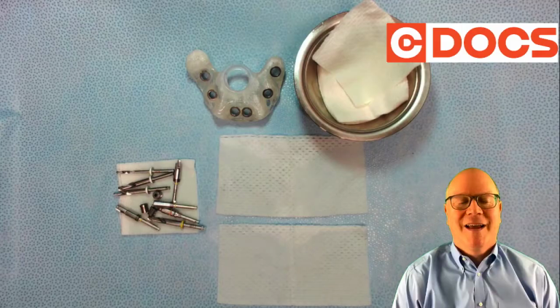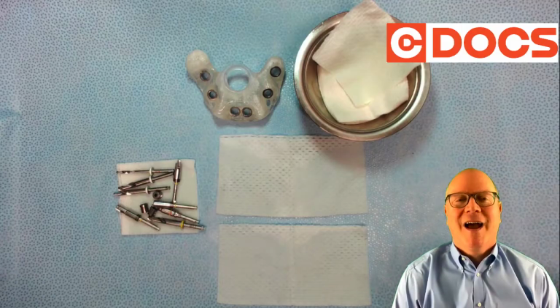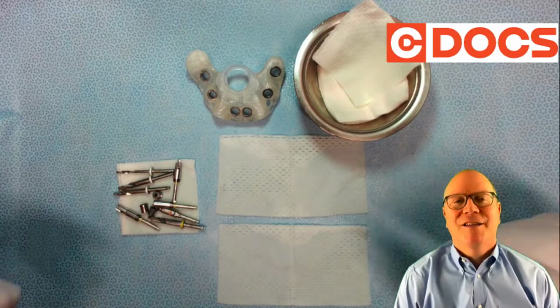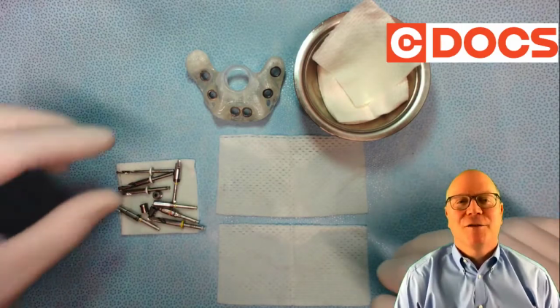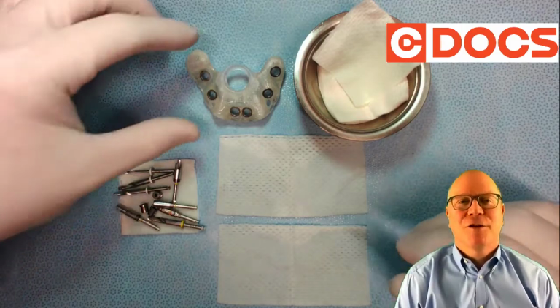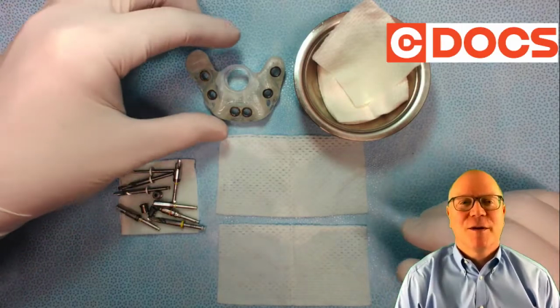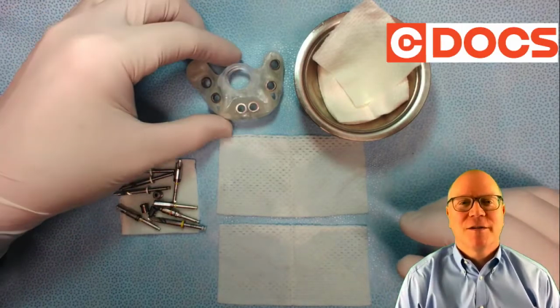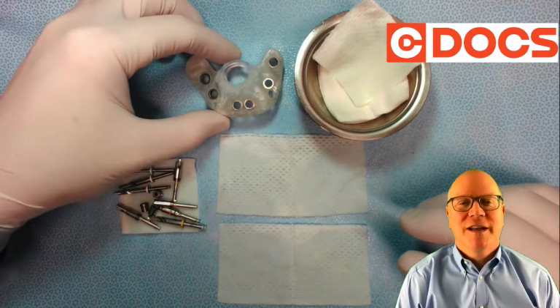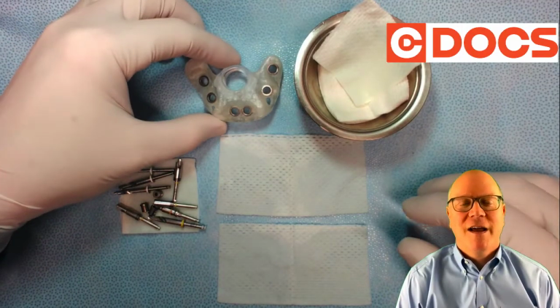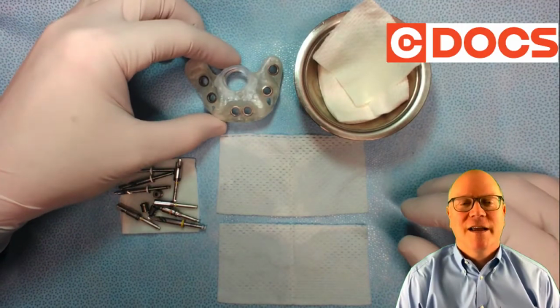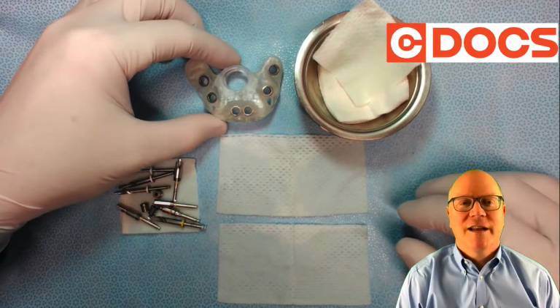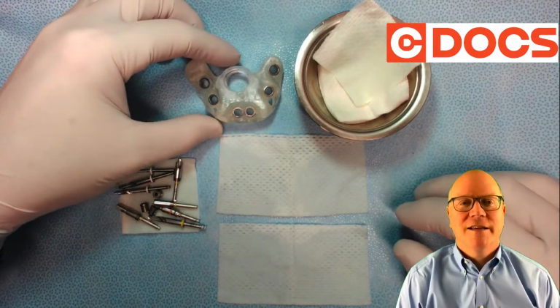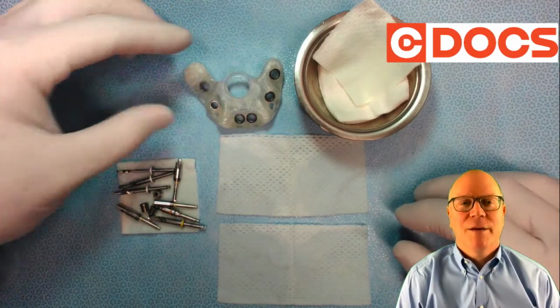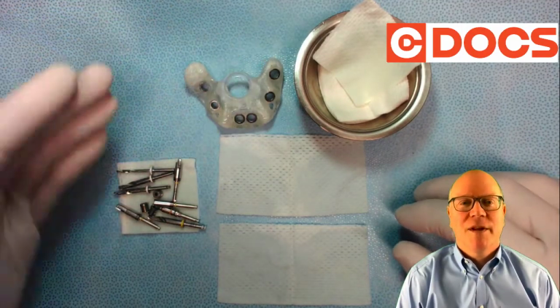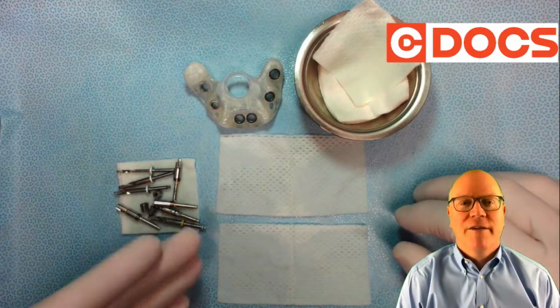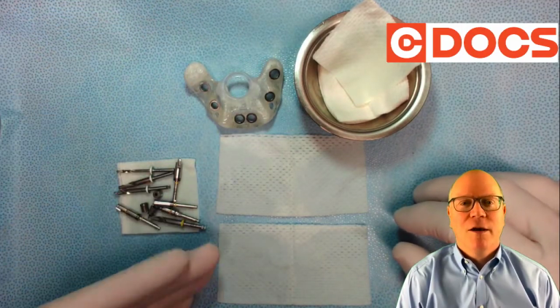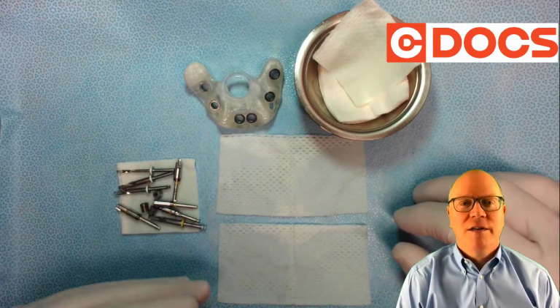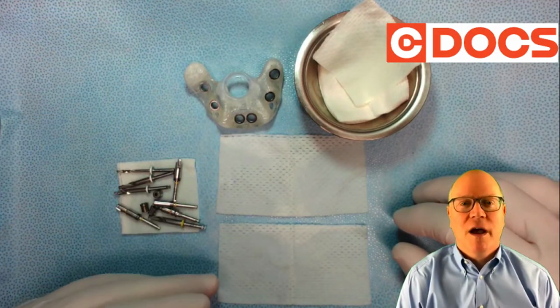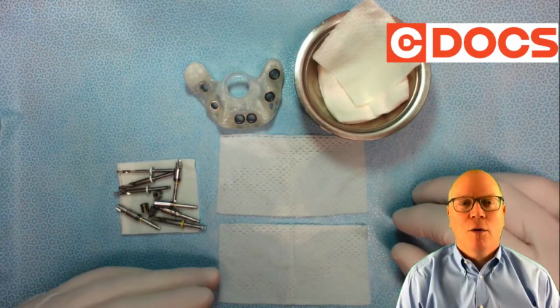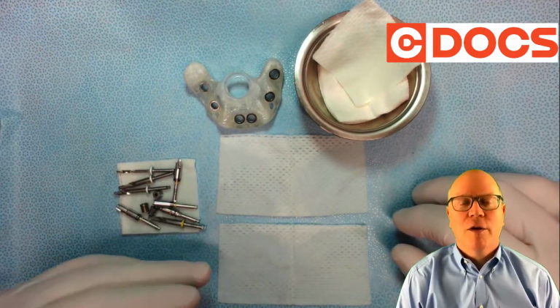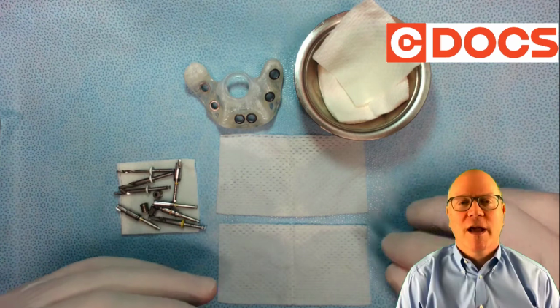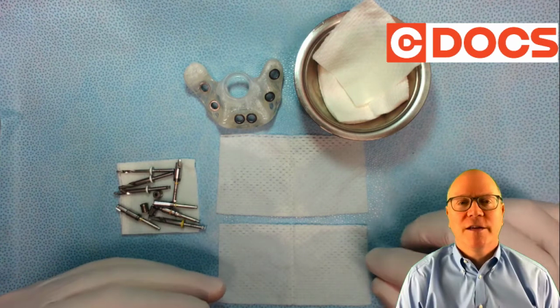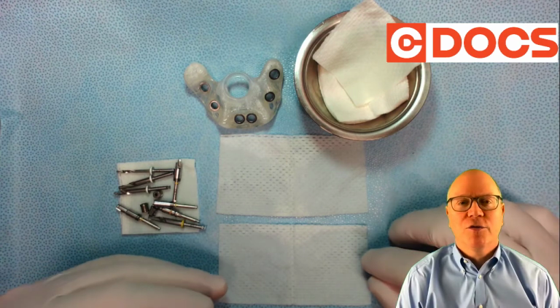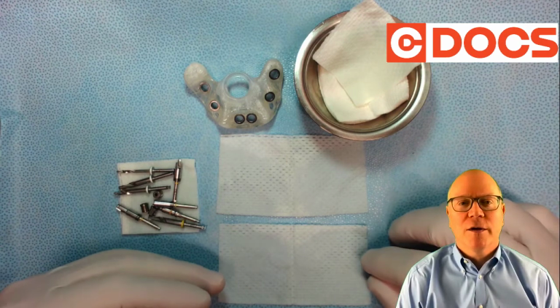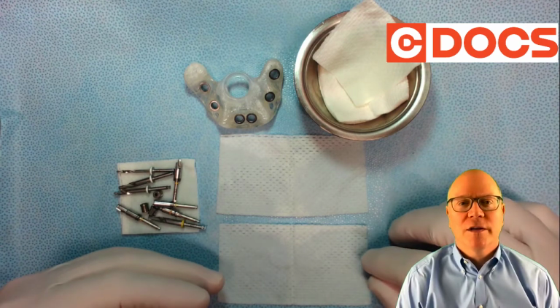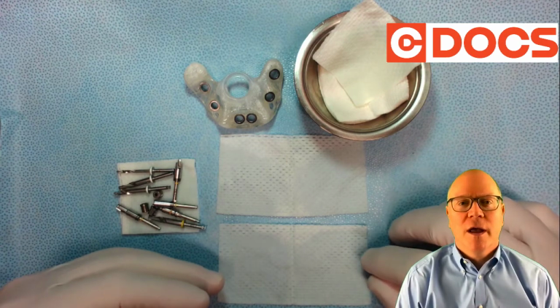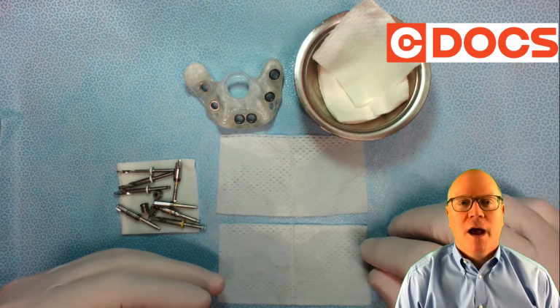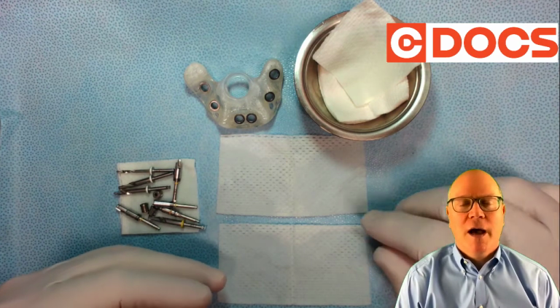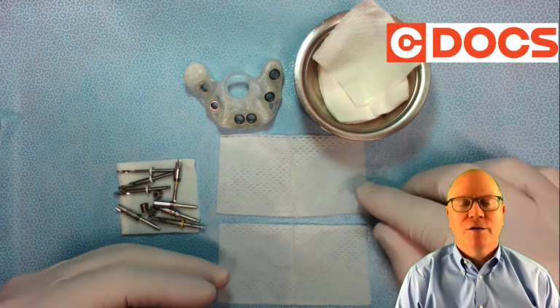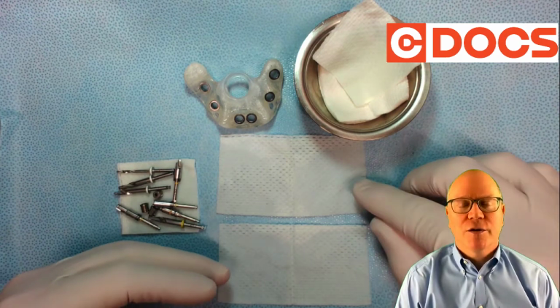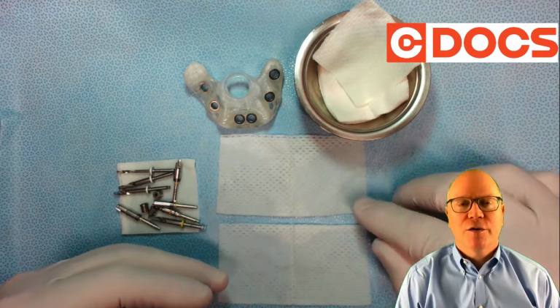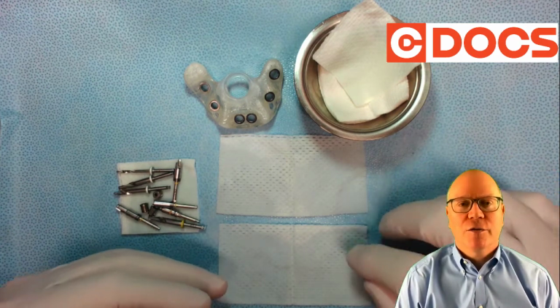Hi, it's Dr. Duxman with C-Docs, and today's tip of the day video is on organizing your drills on your surgical tray.